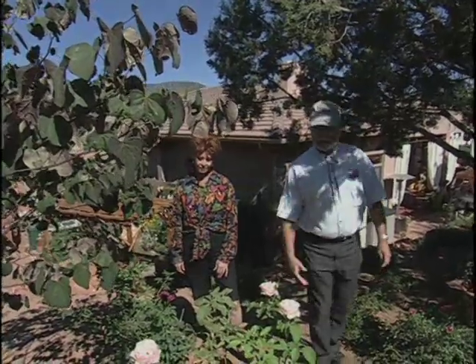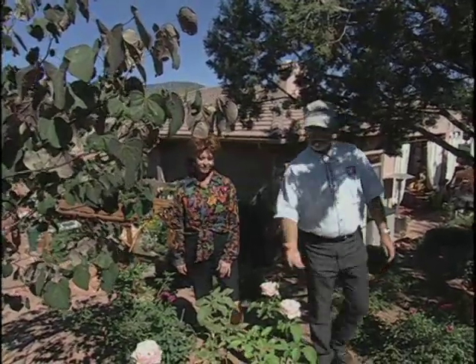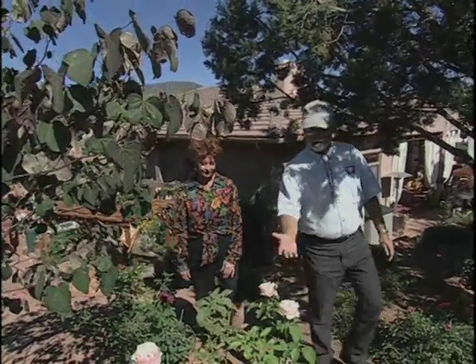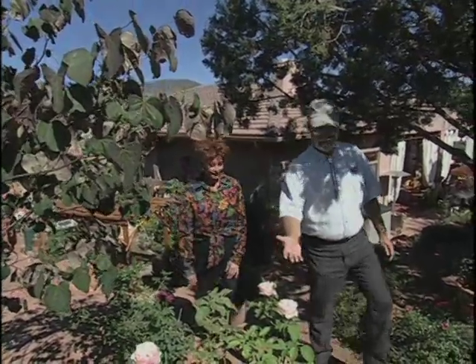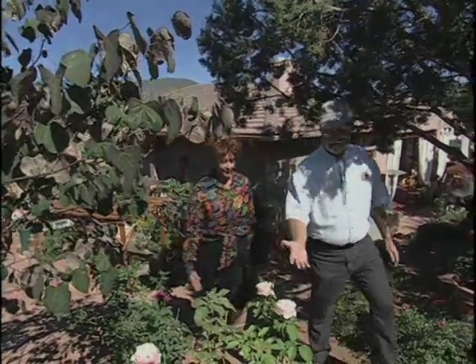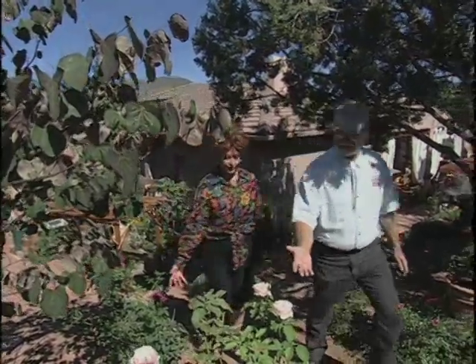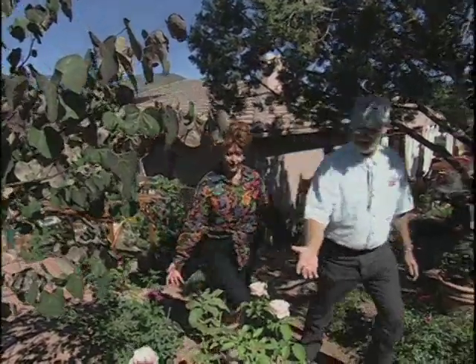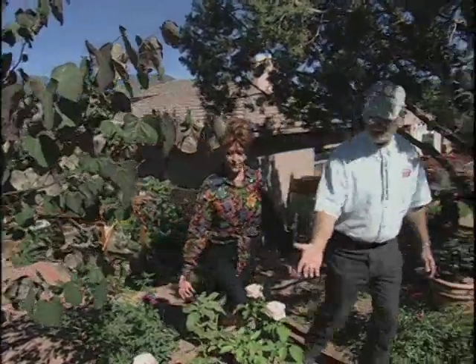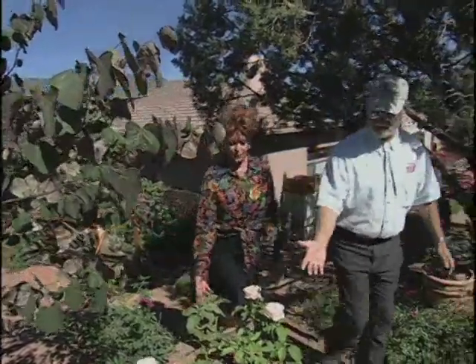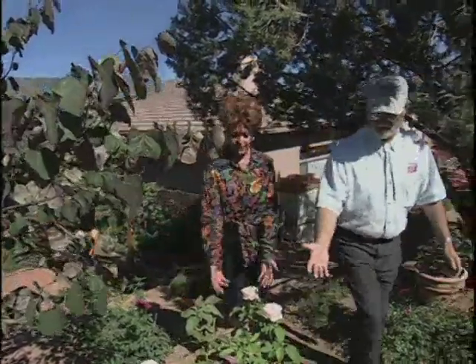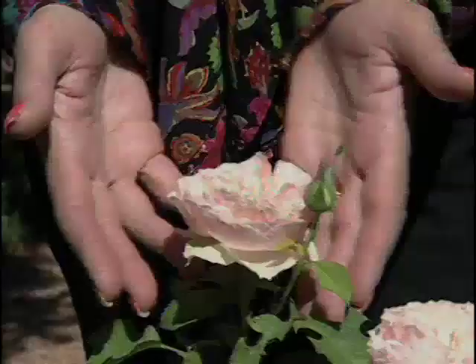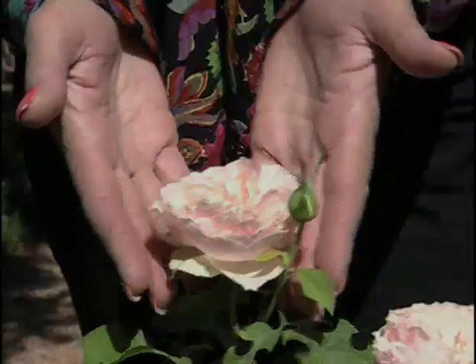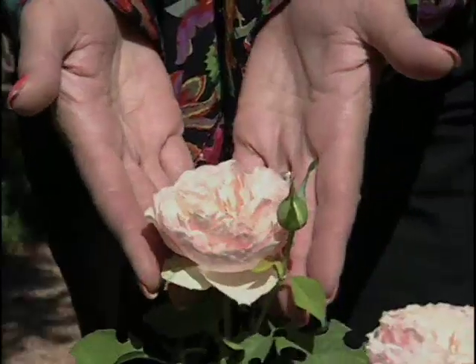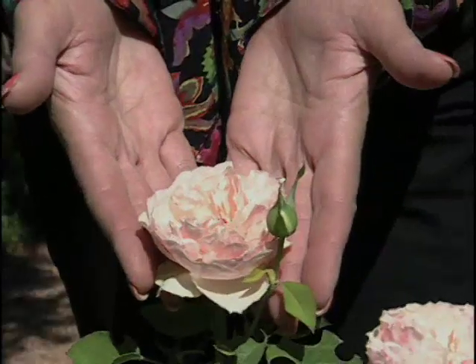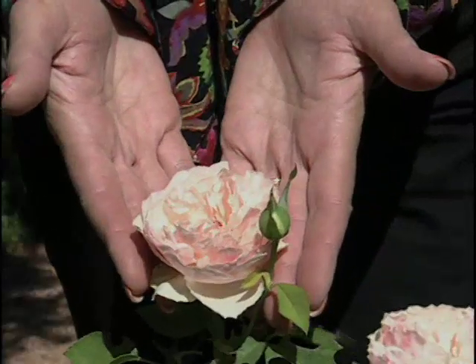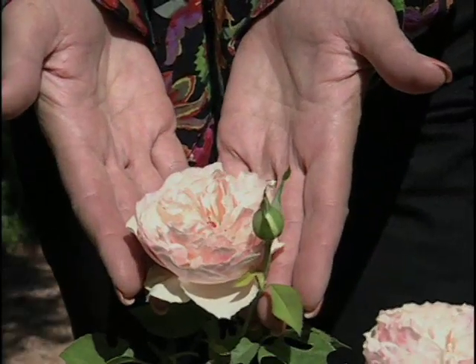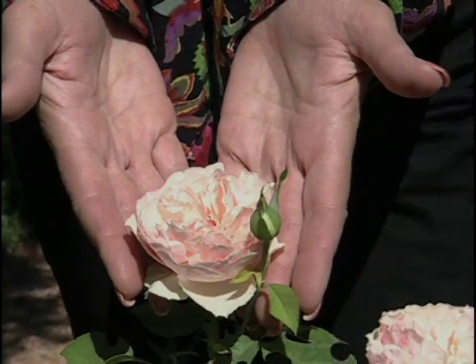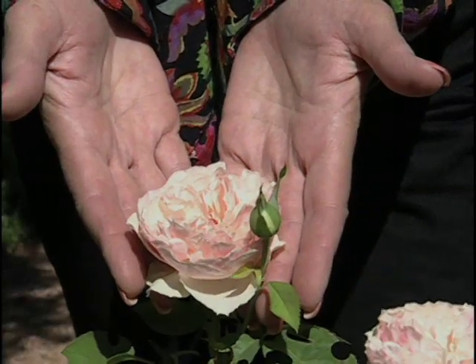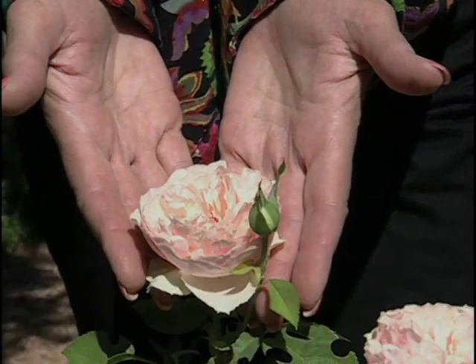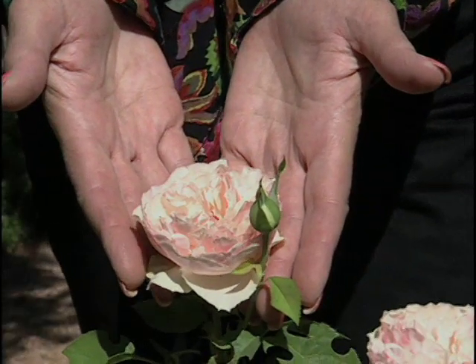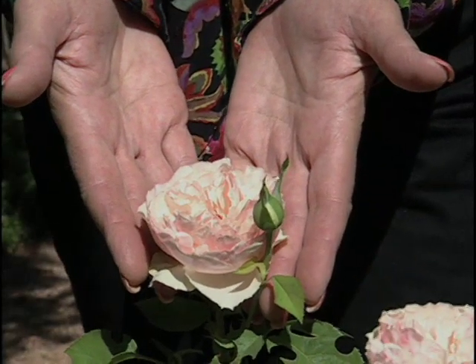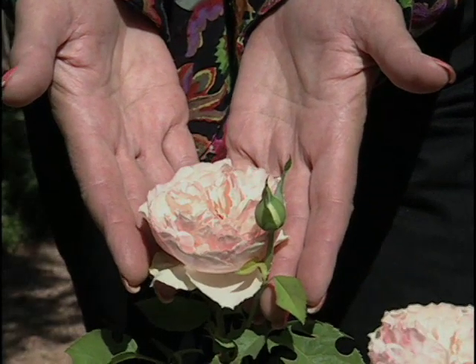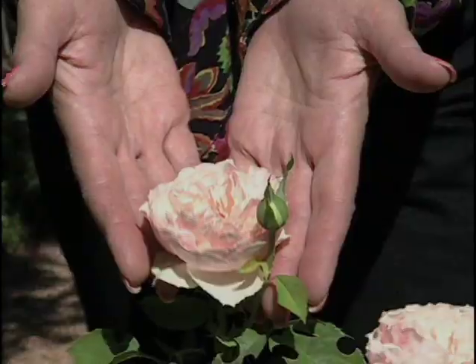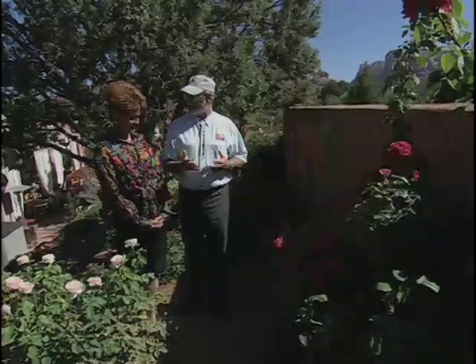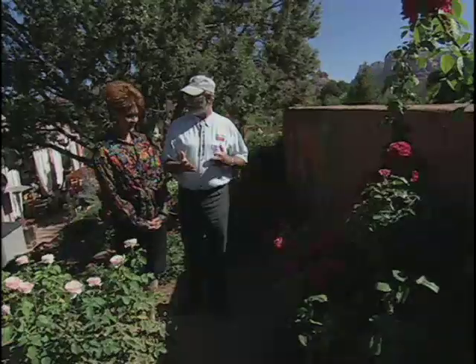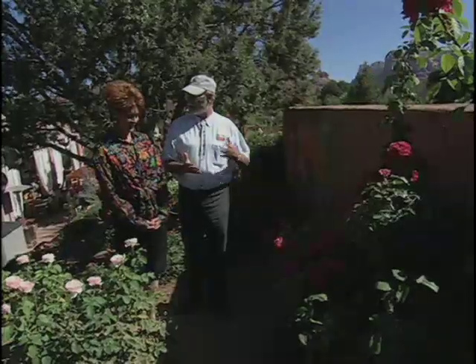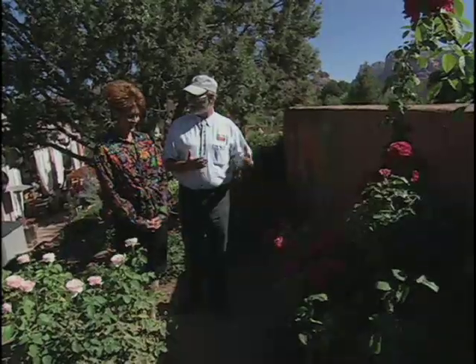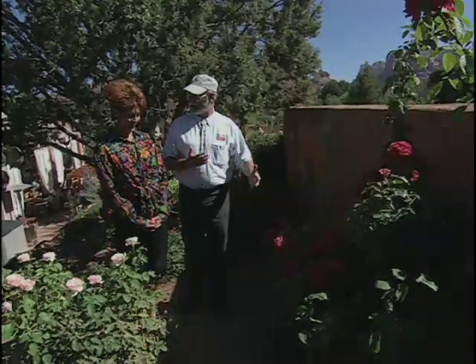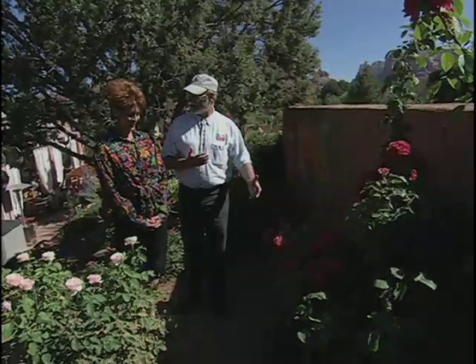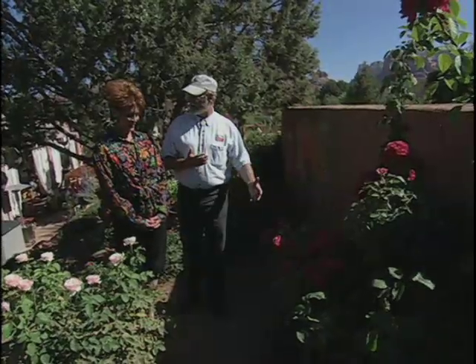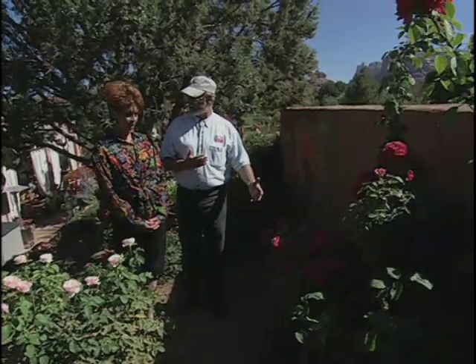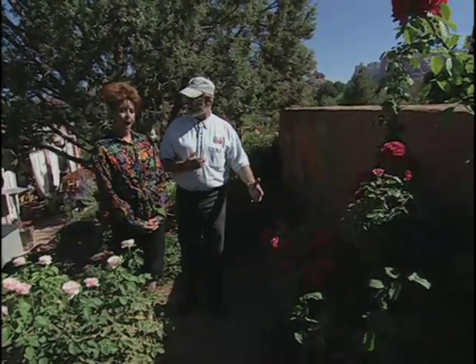Look at this bouquet — isn't this lovely? I wouldn't expect something like that in the heat here. So you've got a variety of gardens here.